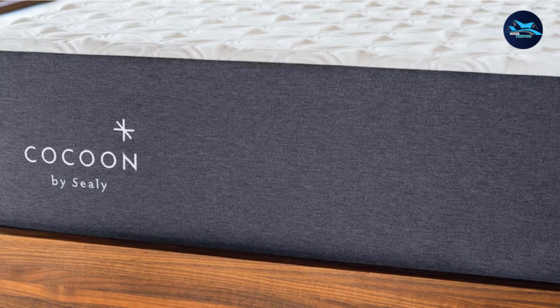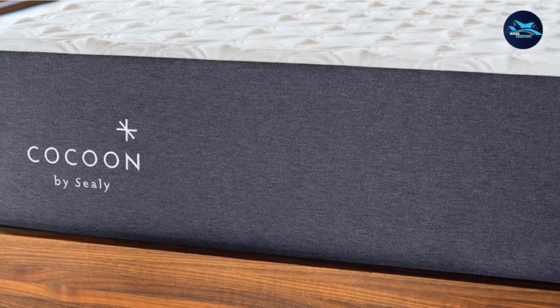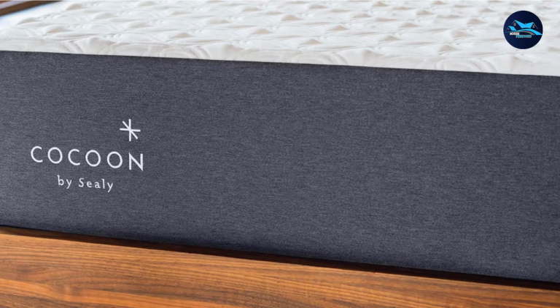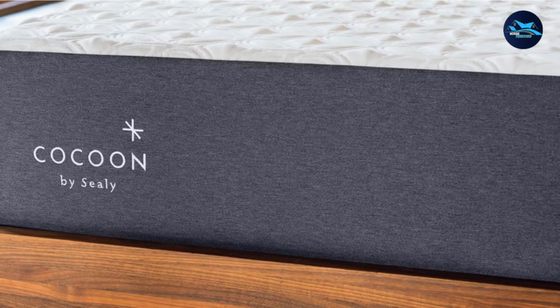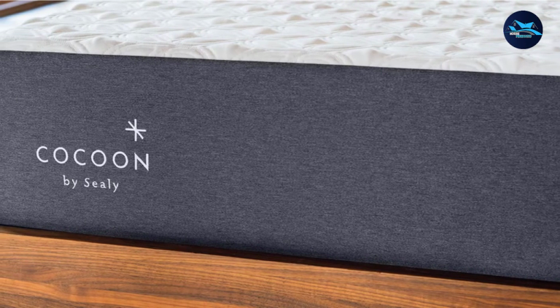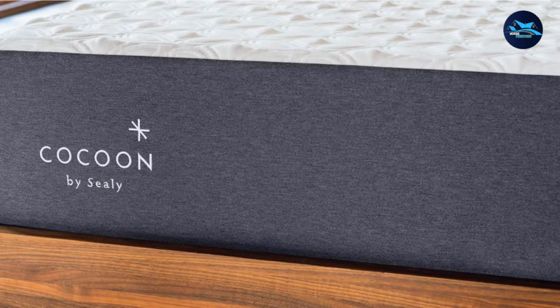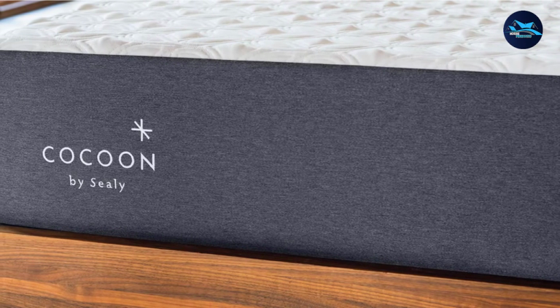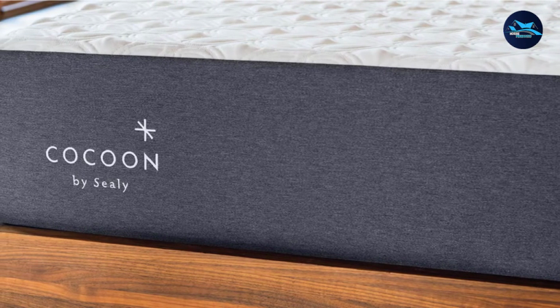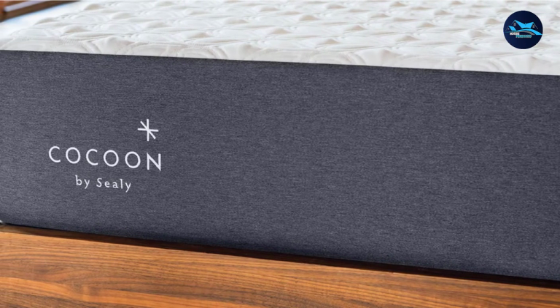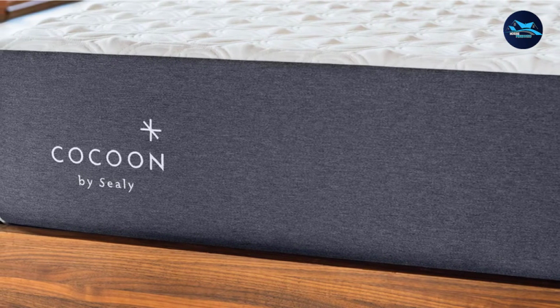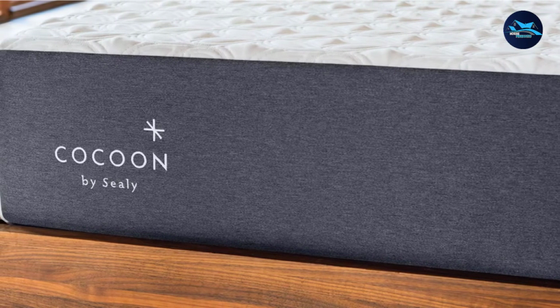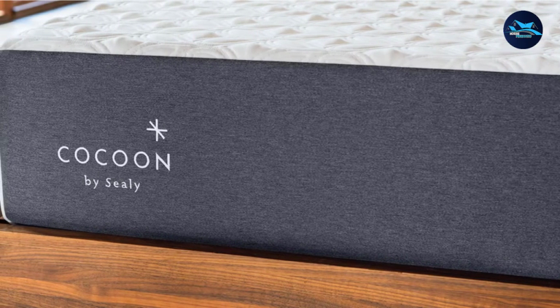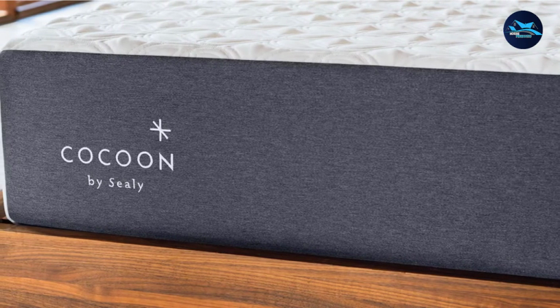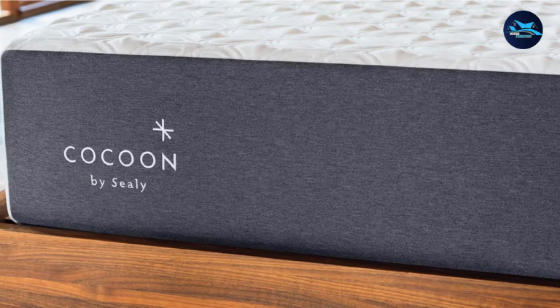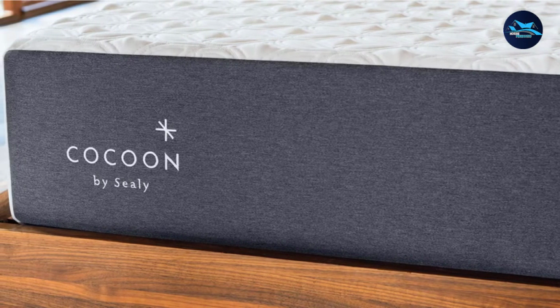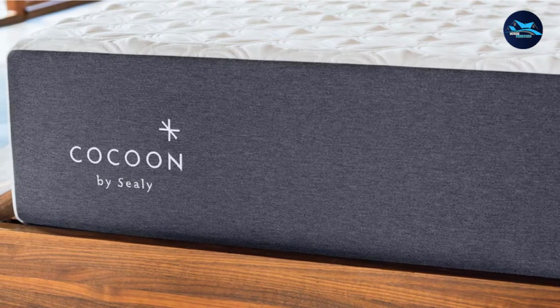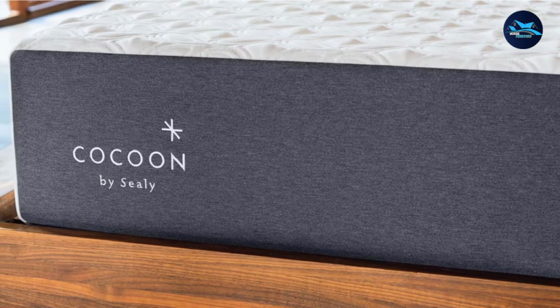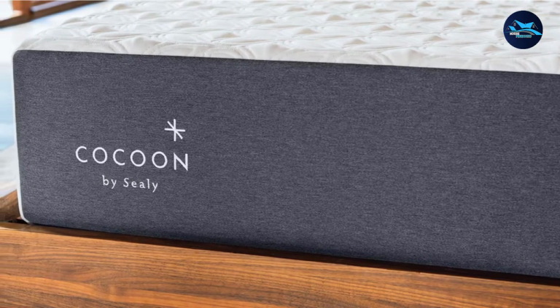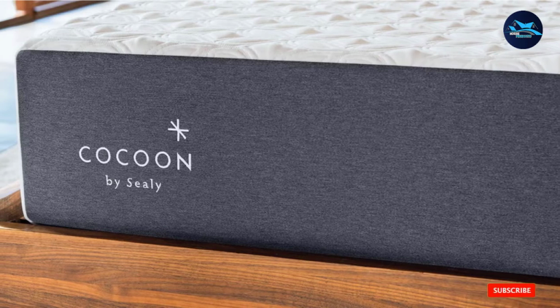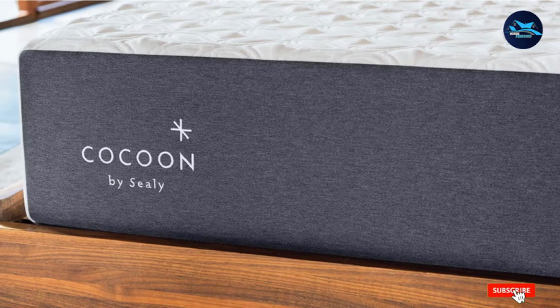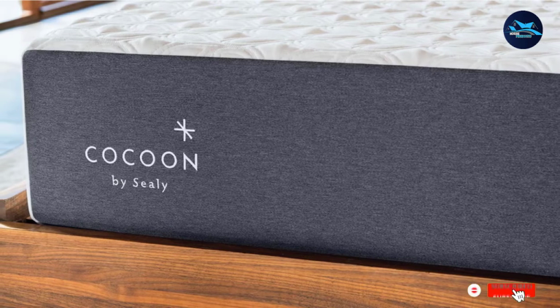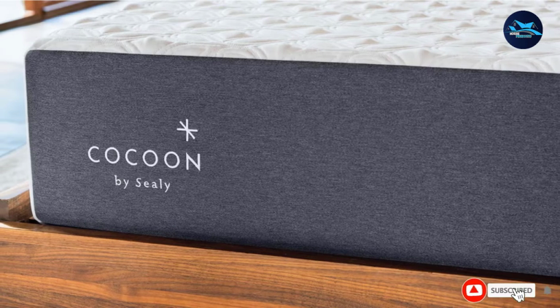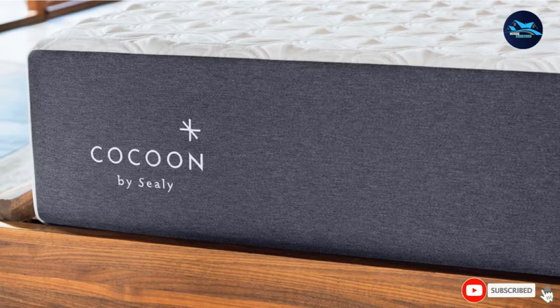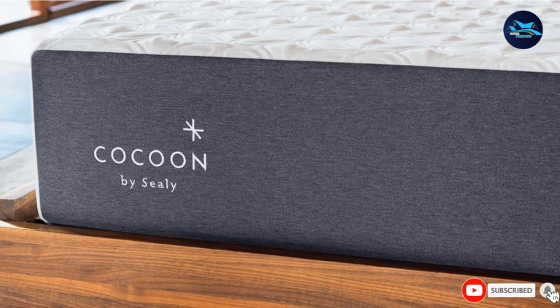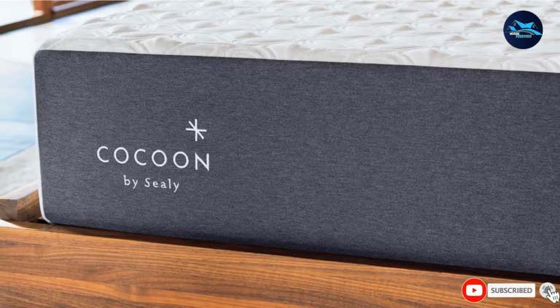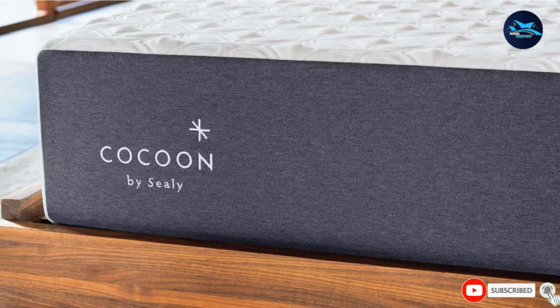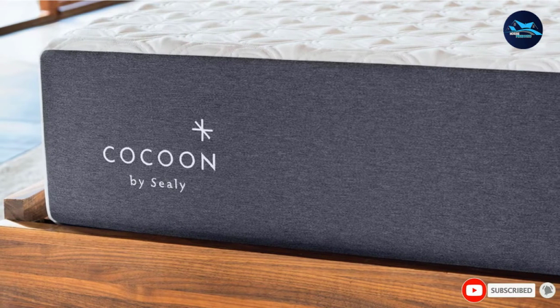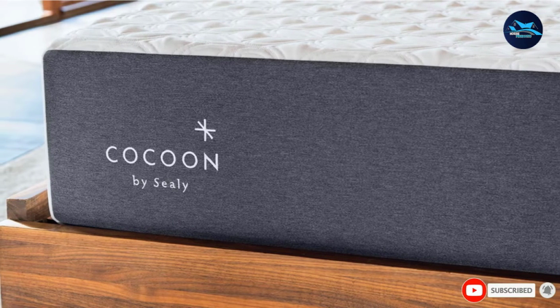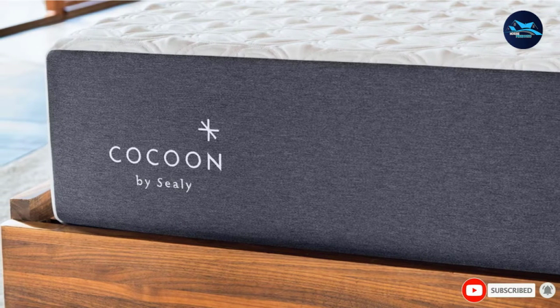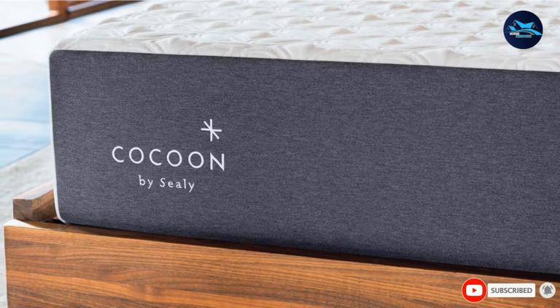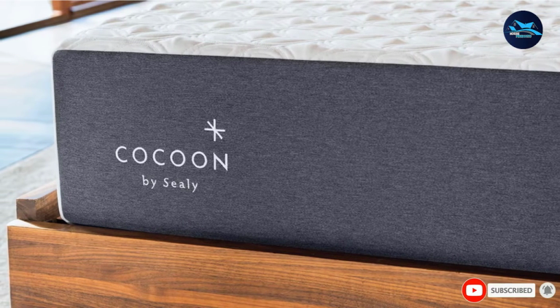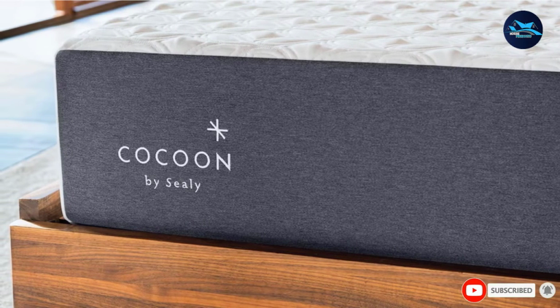Plus, it offers free shipping, a 100-night sleep trial, and a 10-year limited warranty.